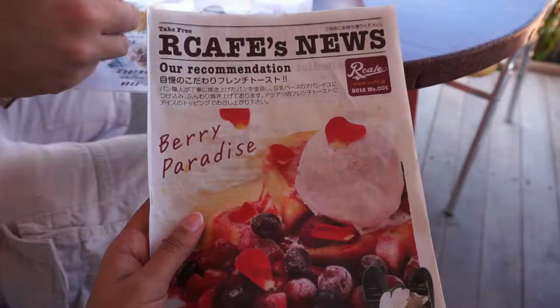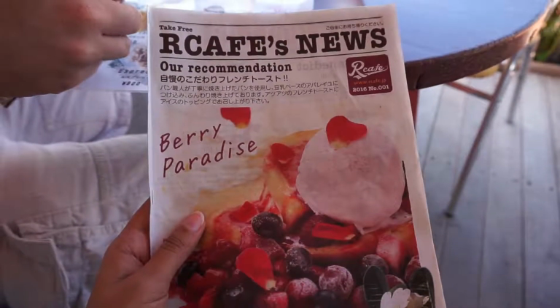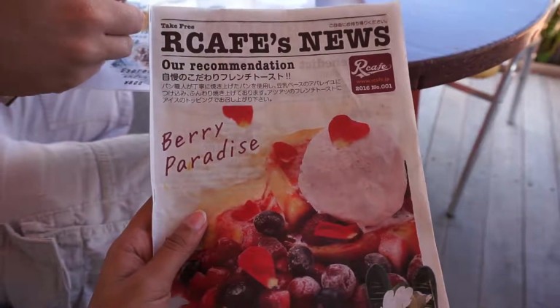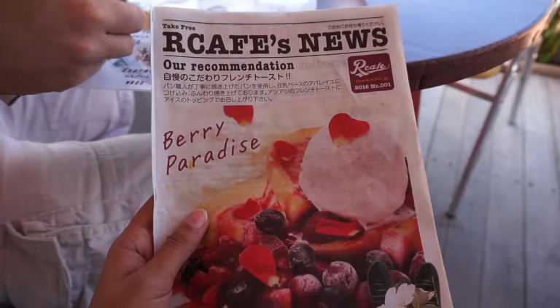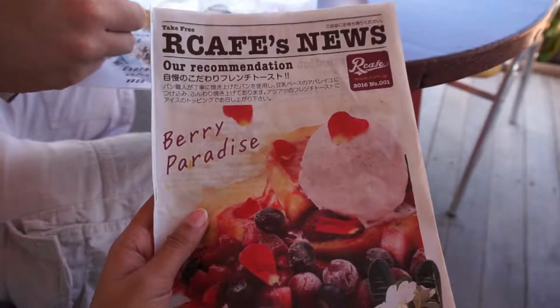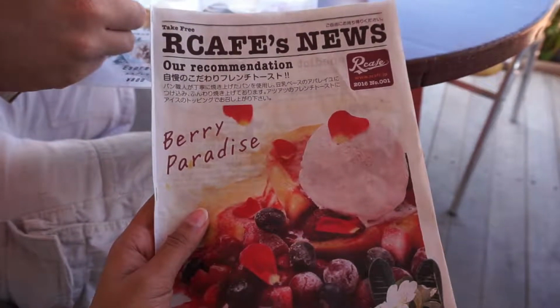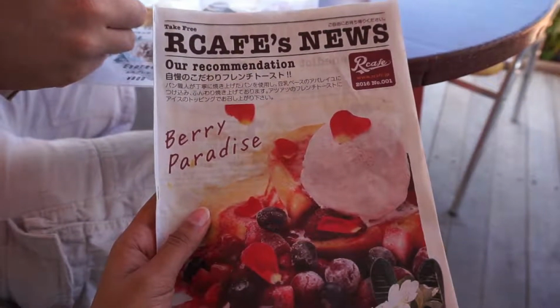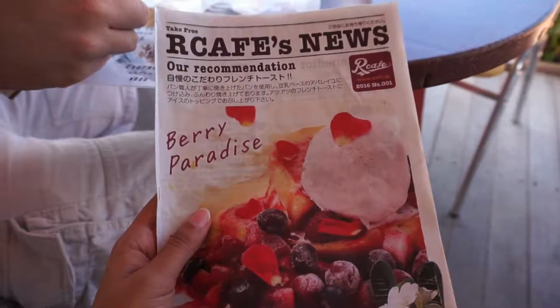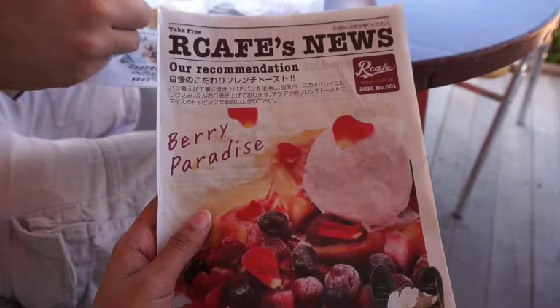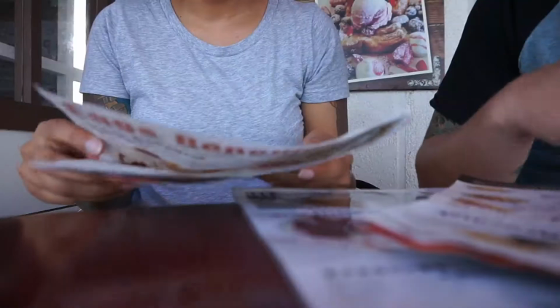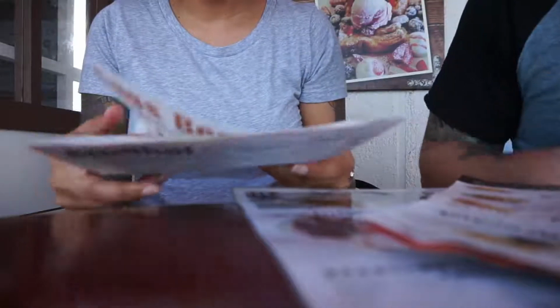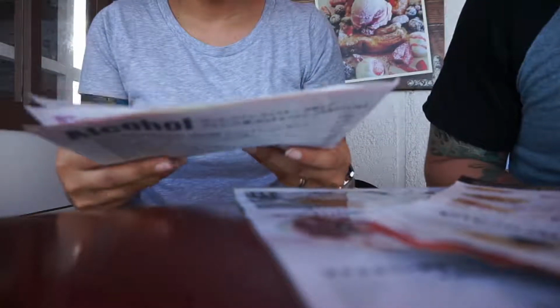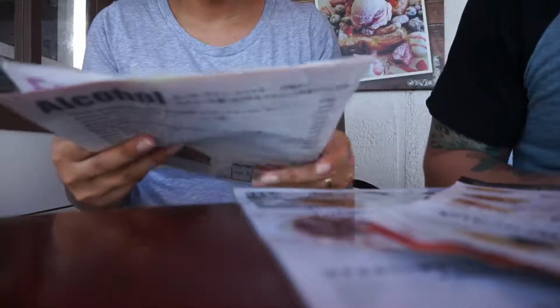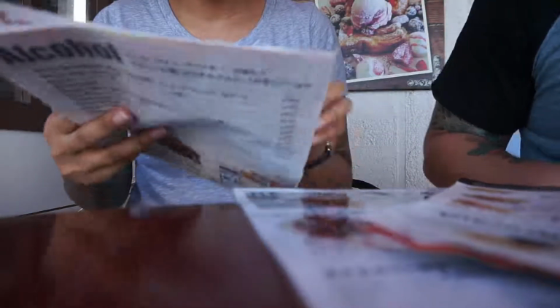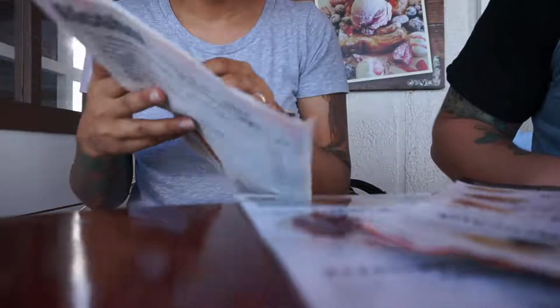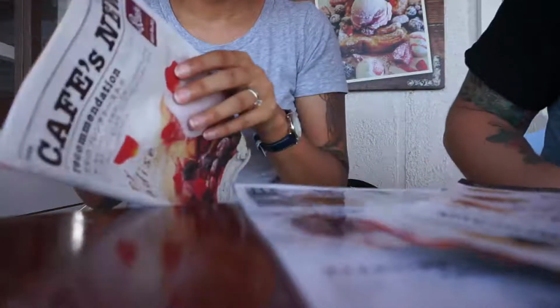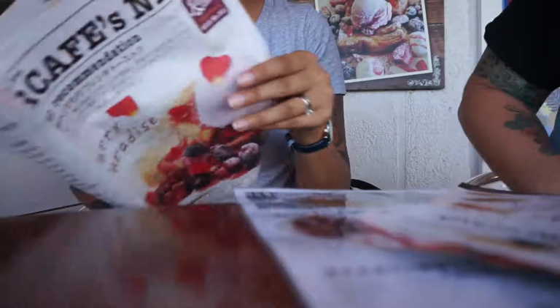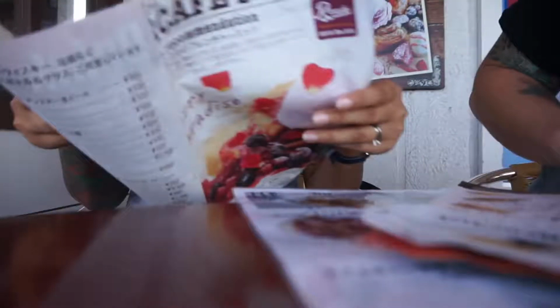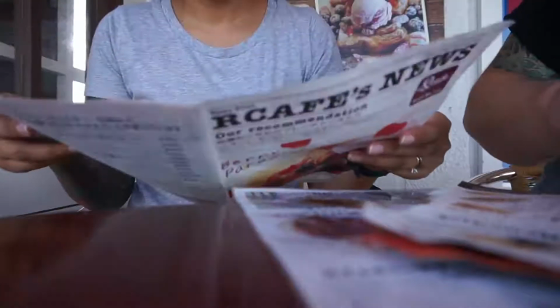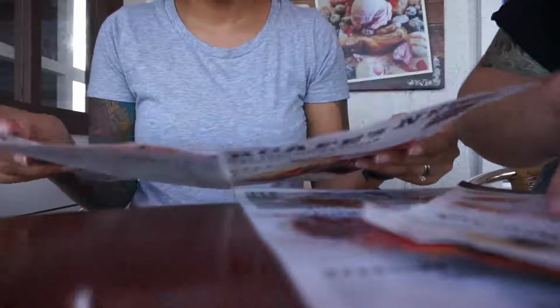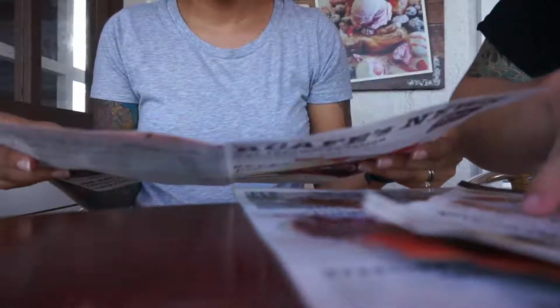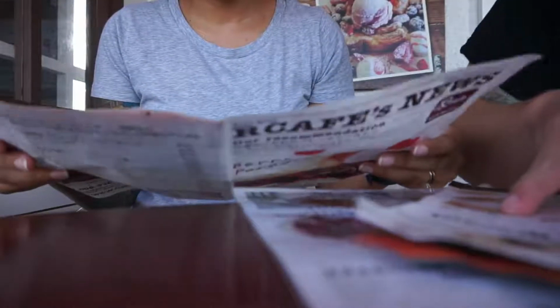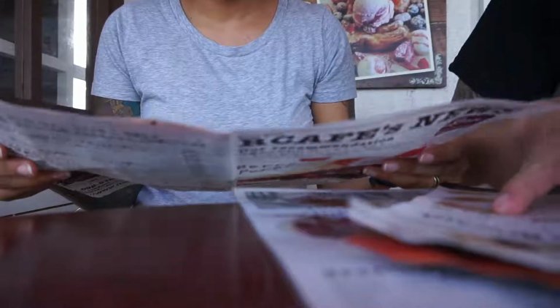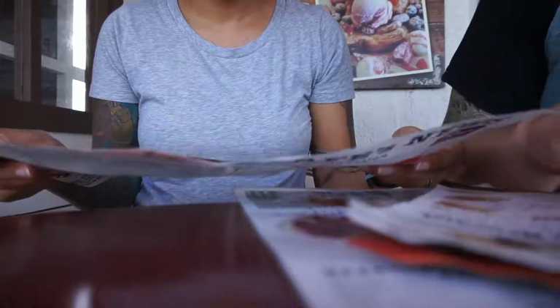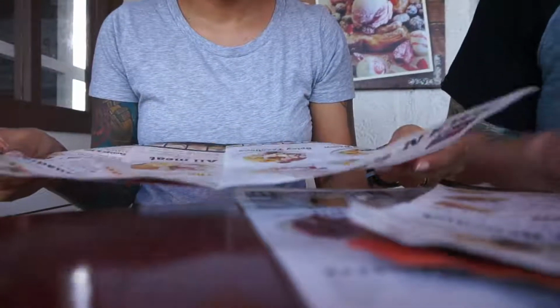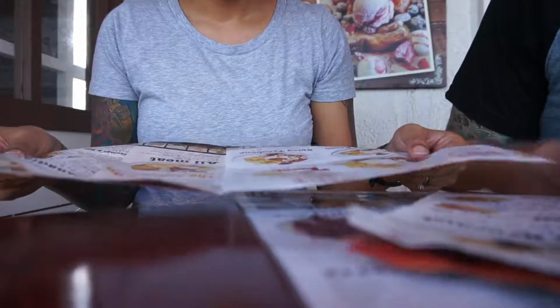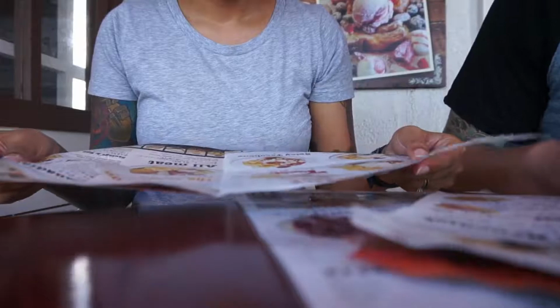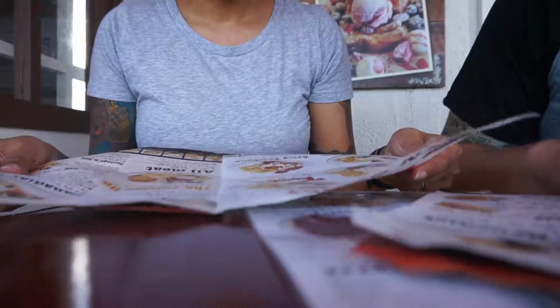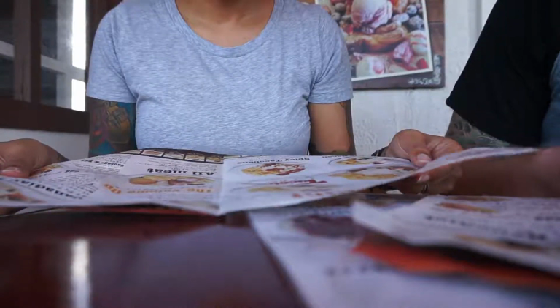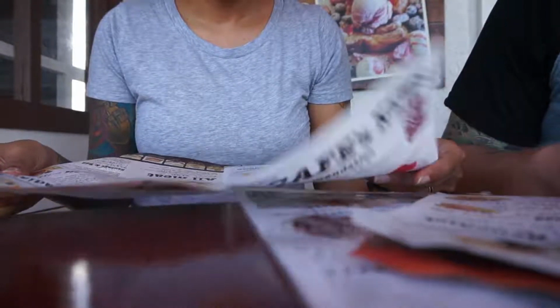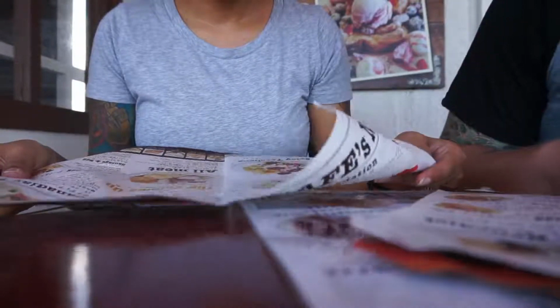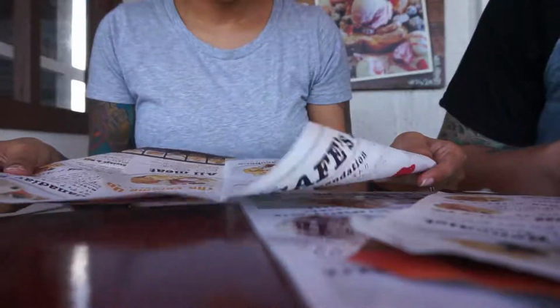Their menu is printed on these cute little newspaper looking things, although it's a bit annoying when it's windy outside.